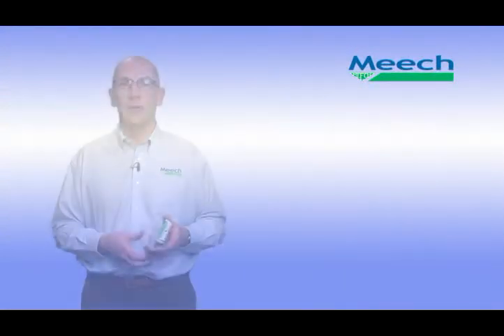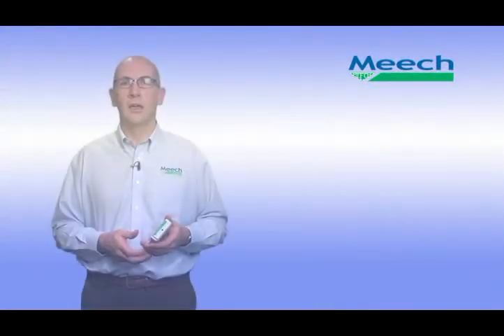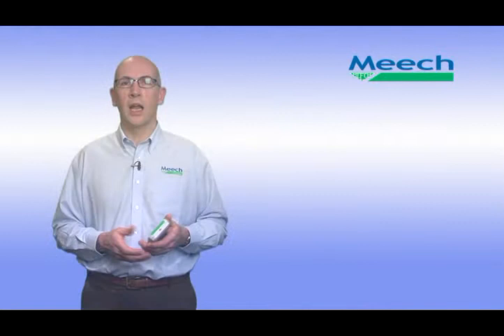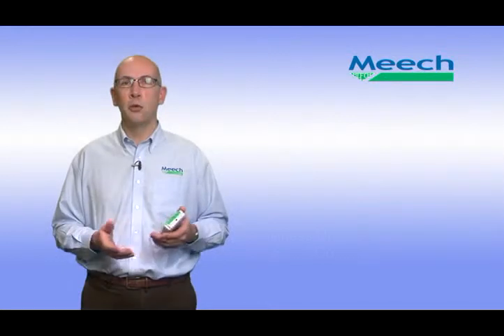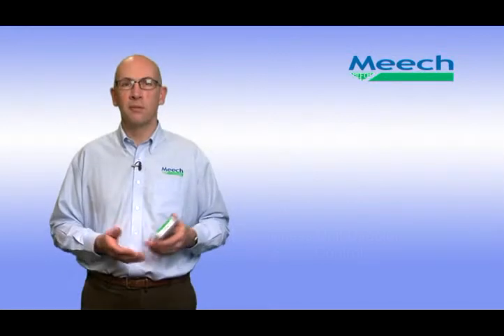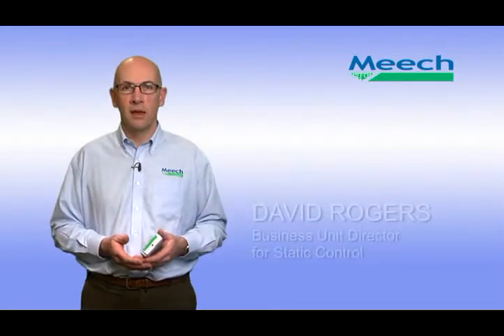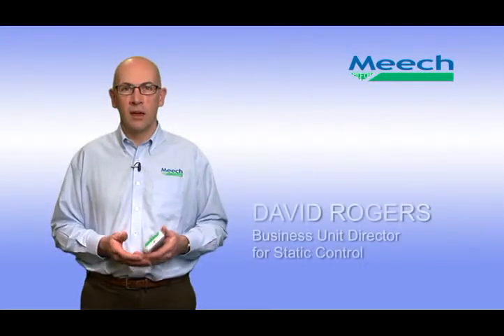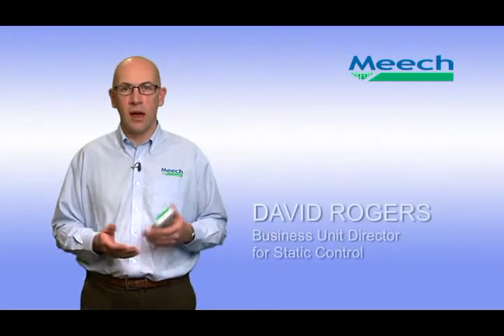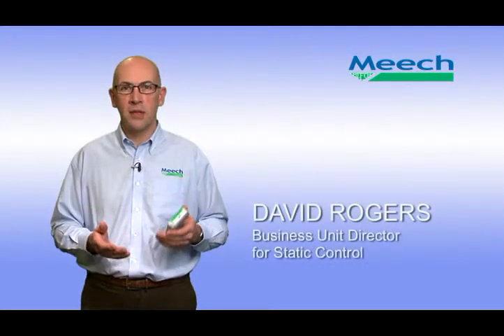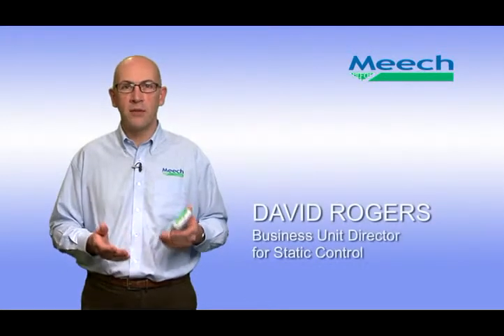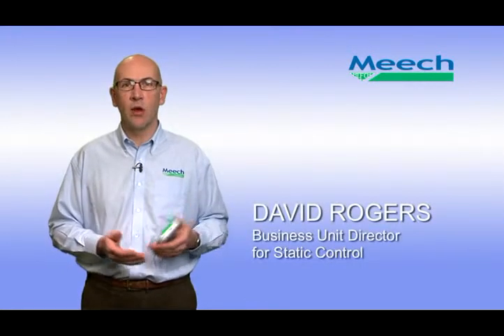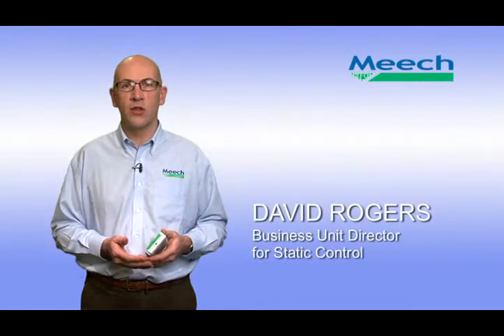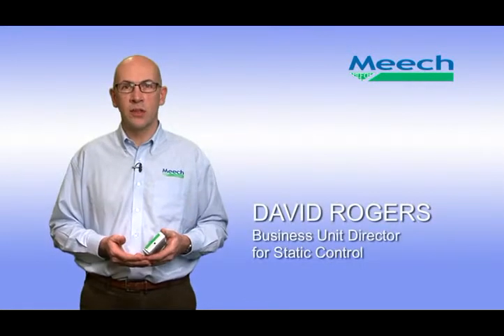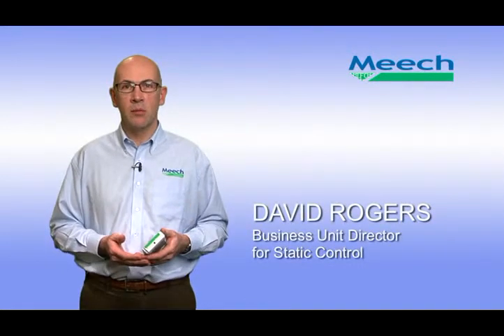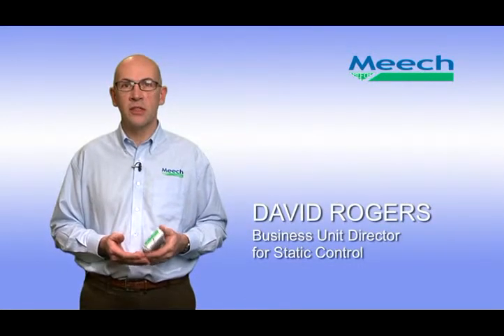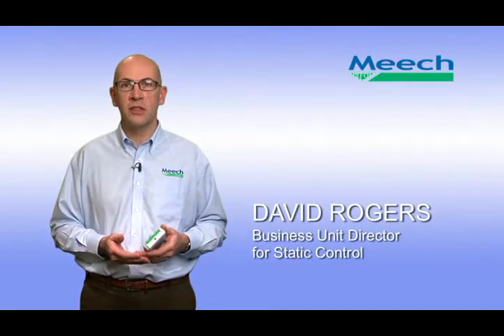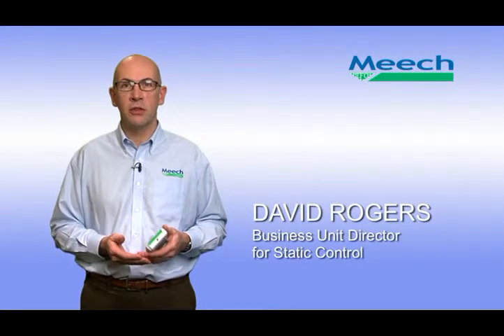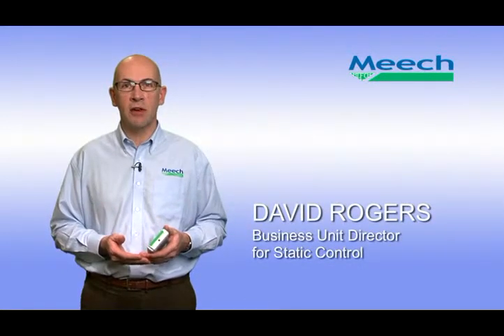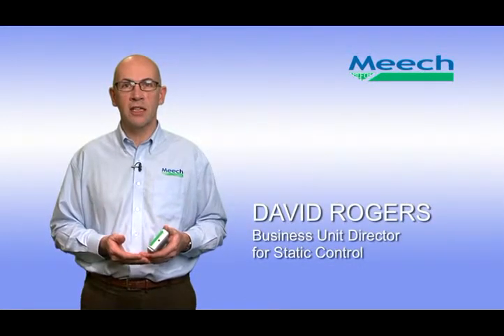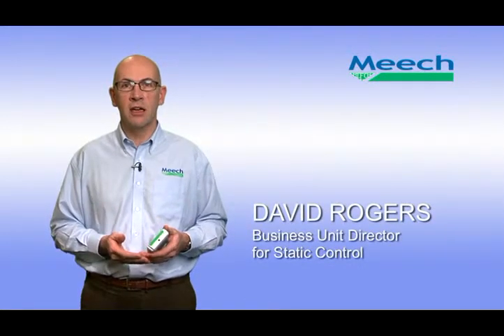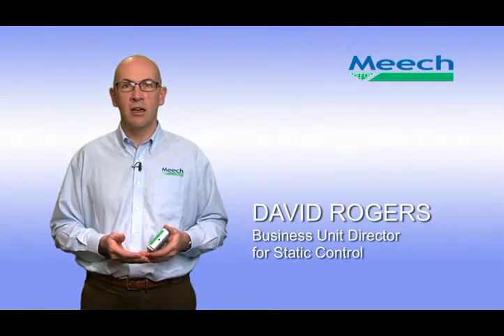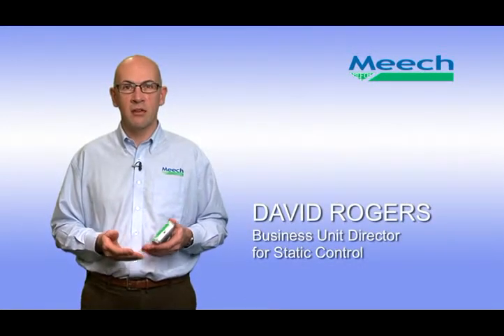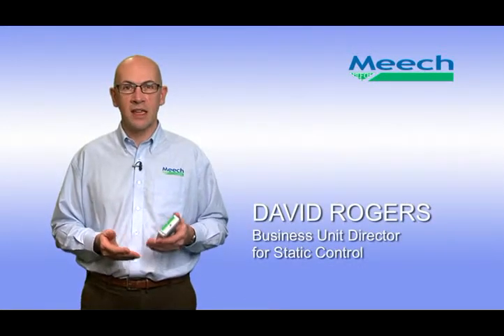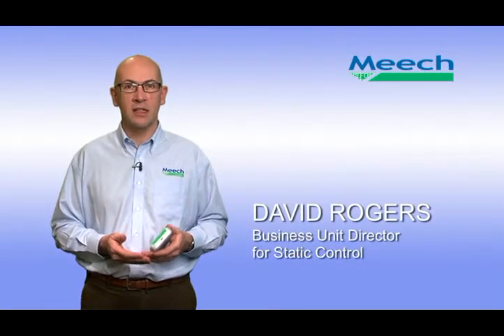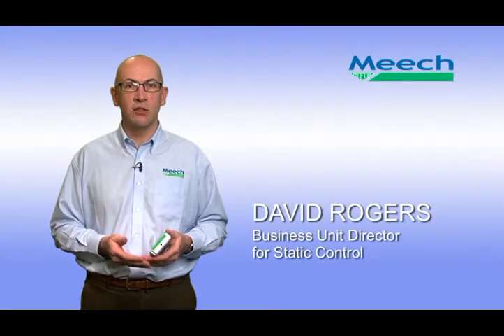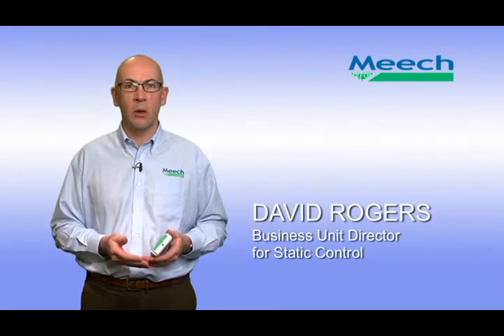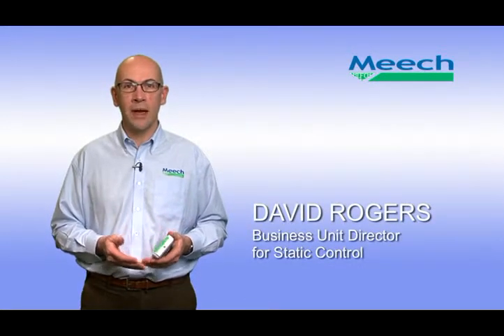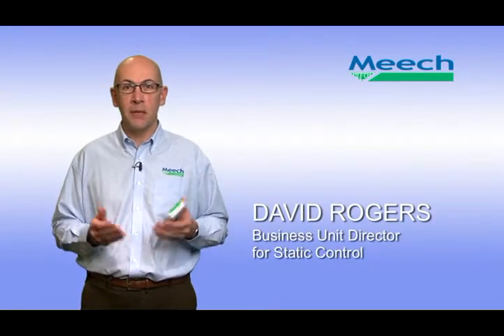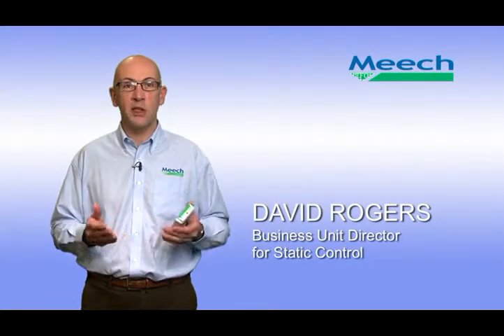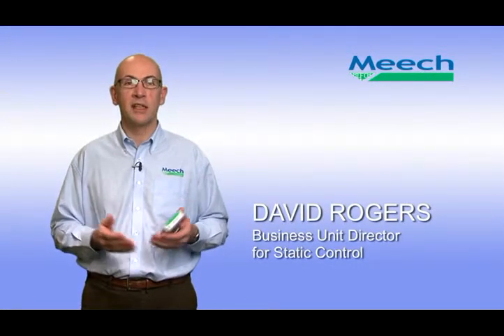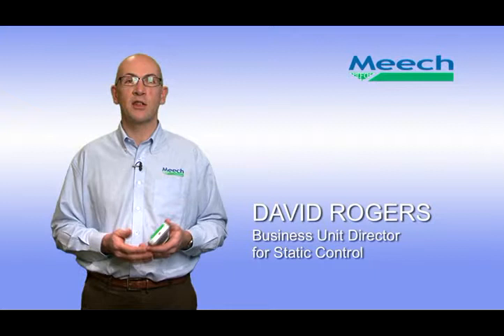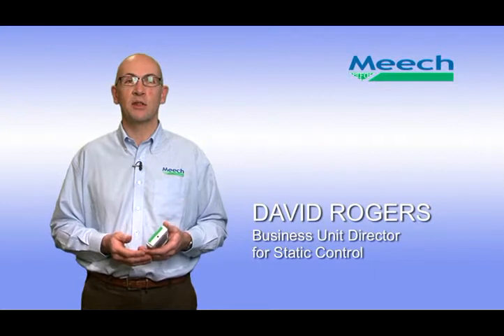Hello, I'm David Rogers, Business Unit Director for Static Control at Meech International.